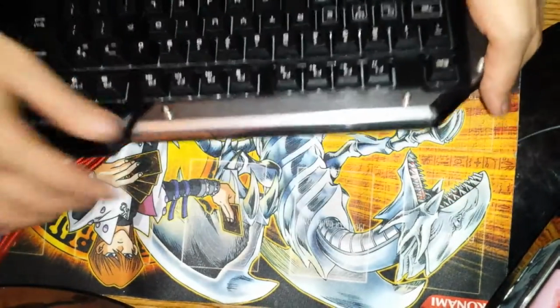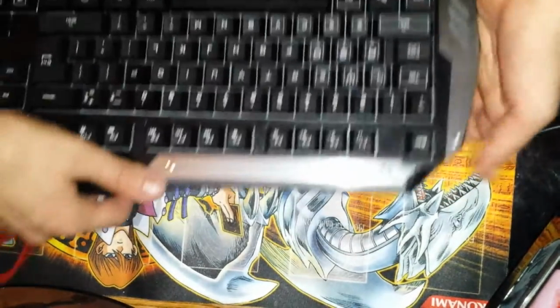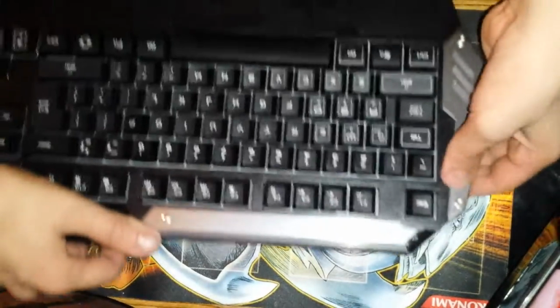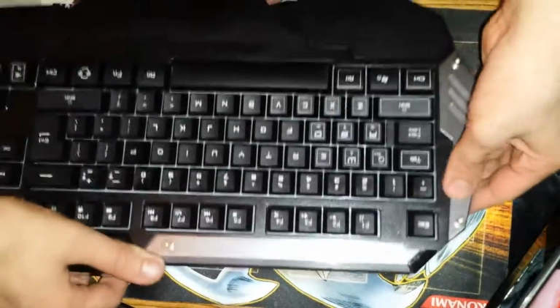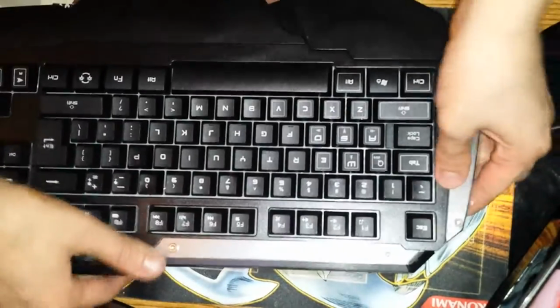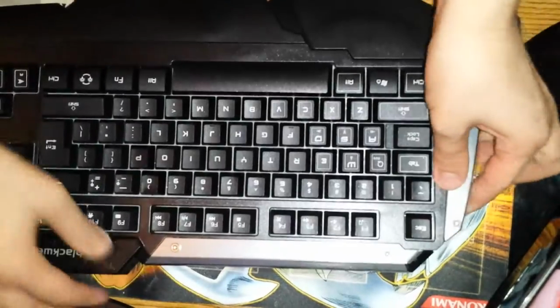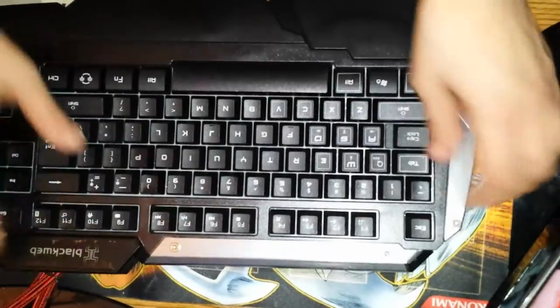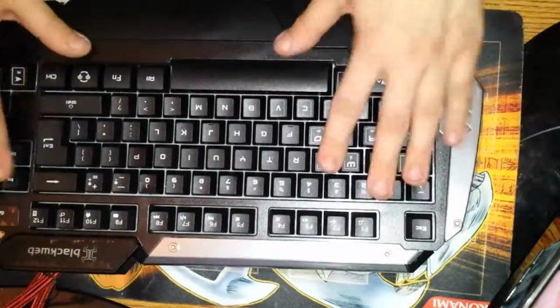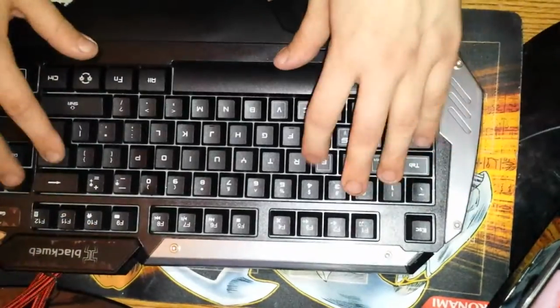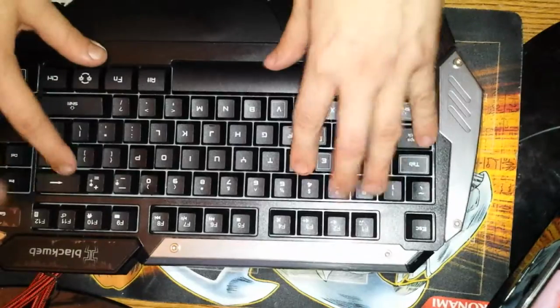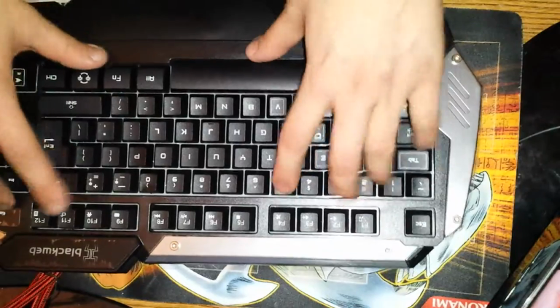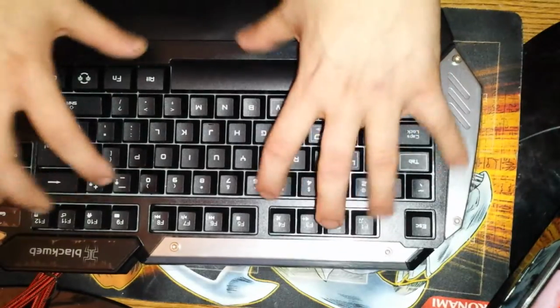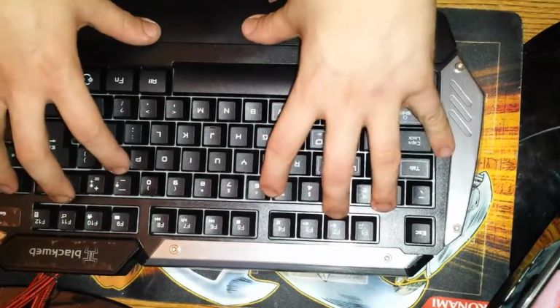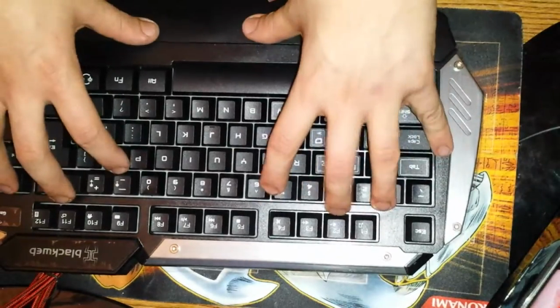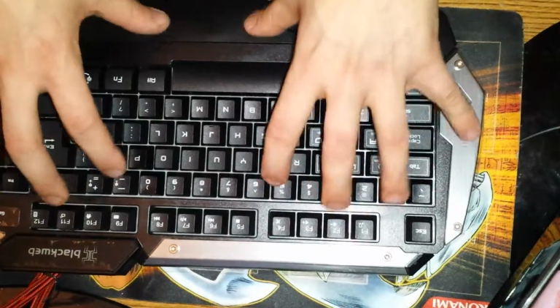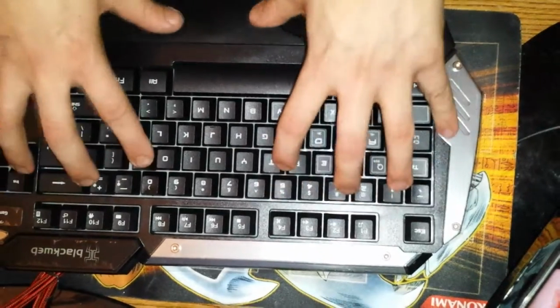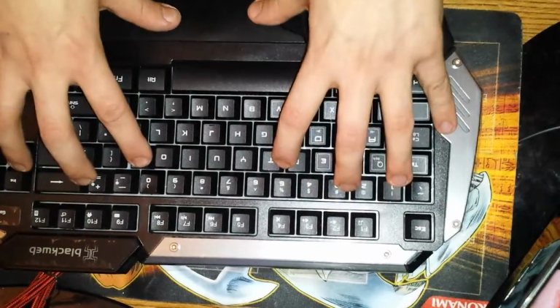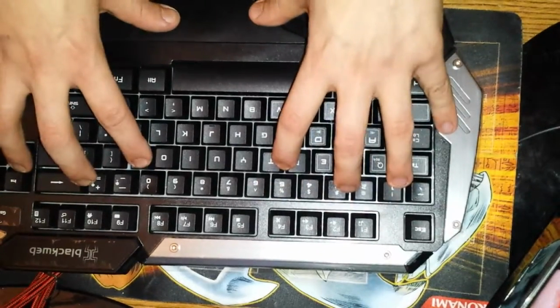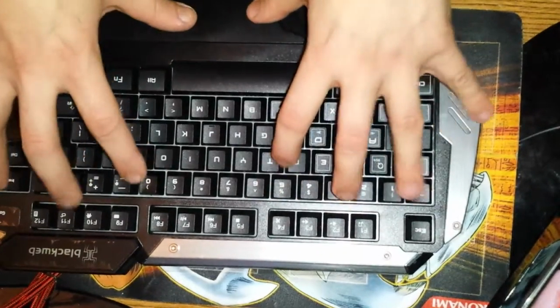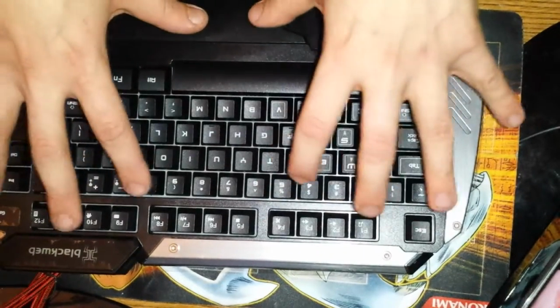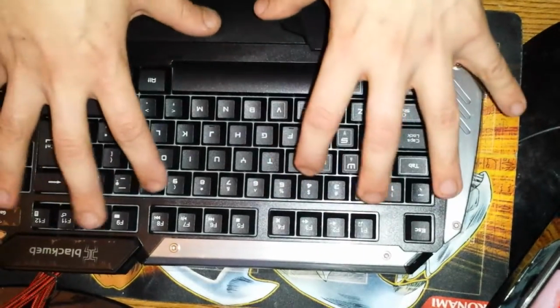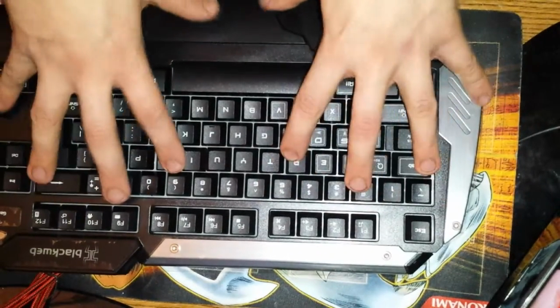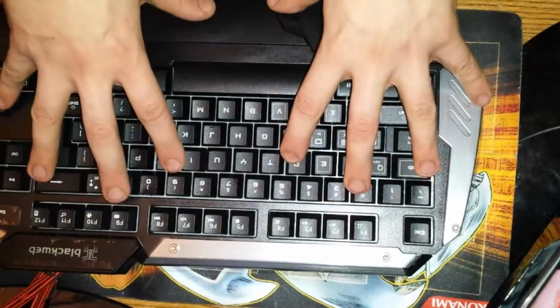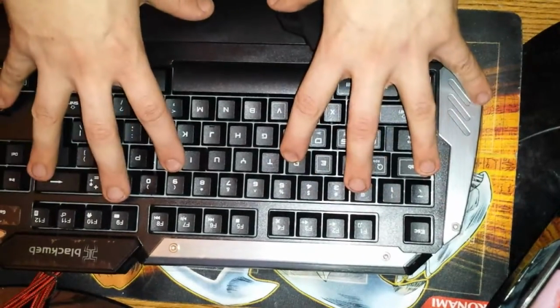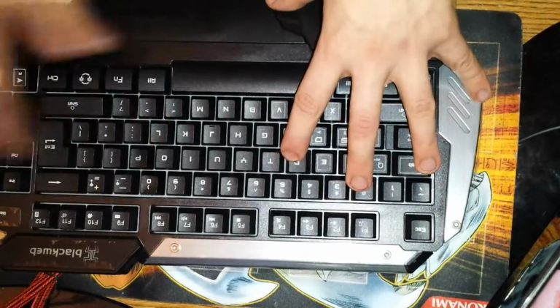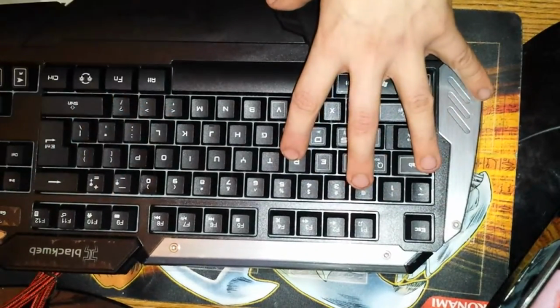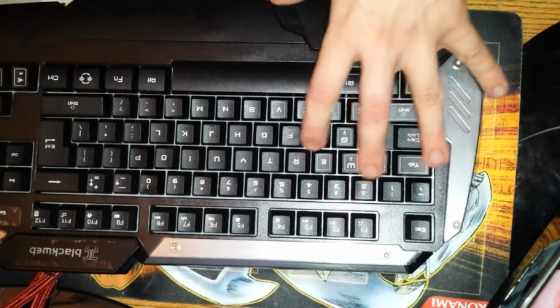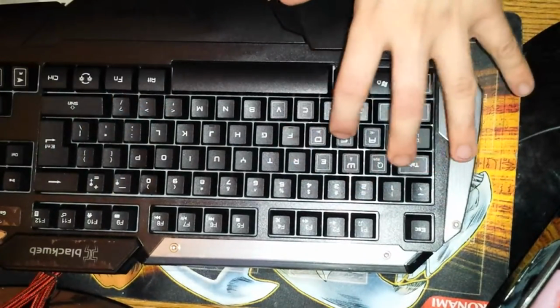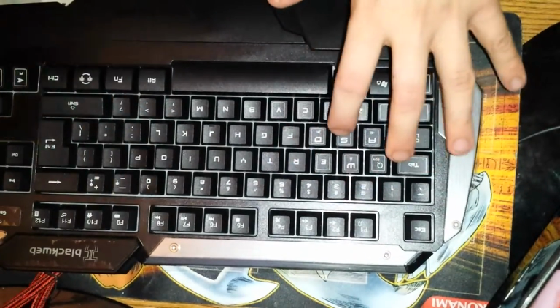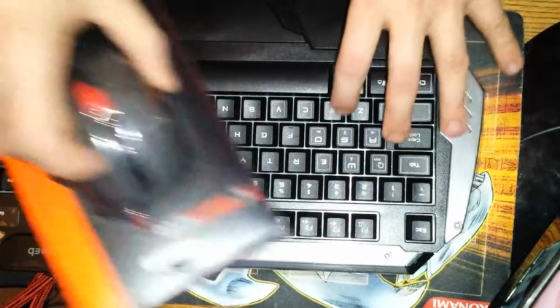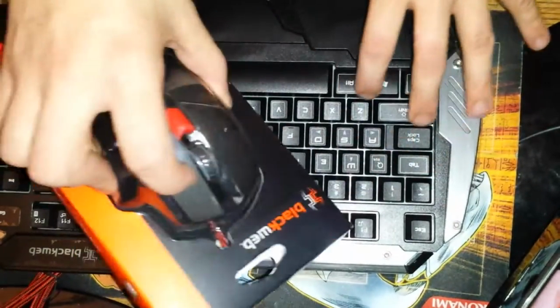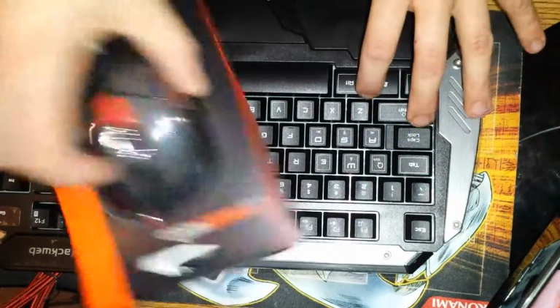Nice keyboard, guys. Here is my unboxing on this. I will be doing a review later on. Now we are going to be doing the mouse next.